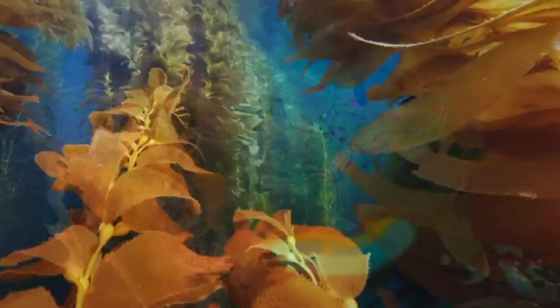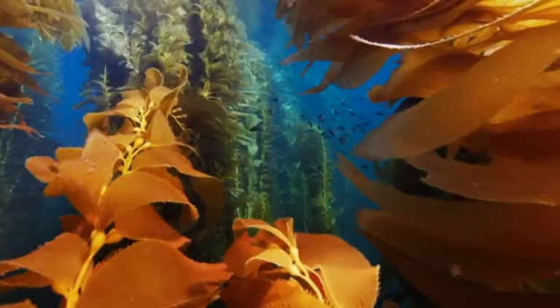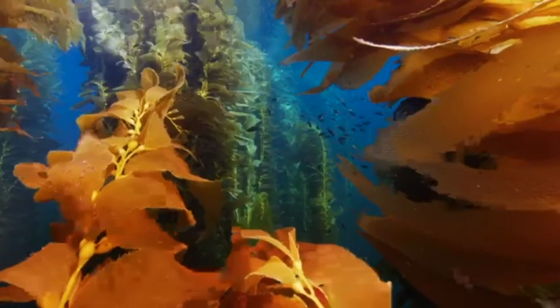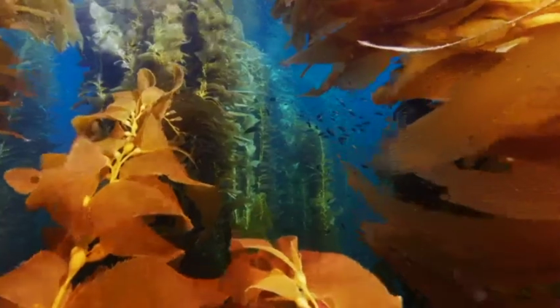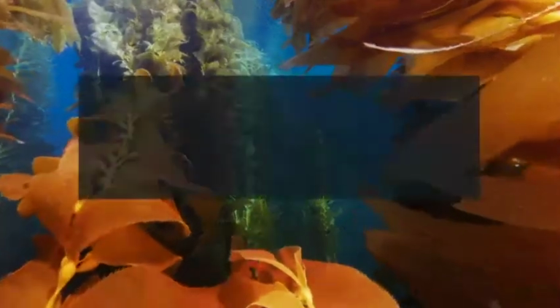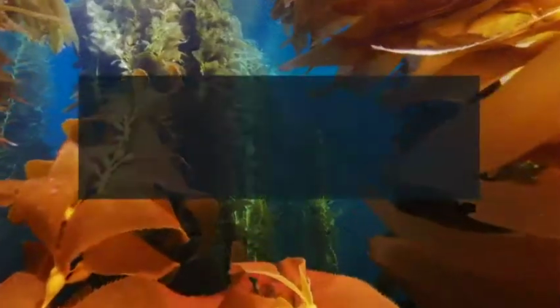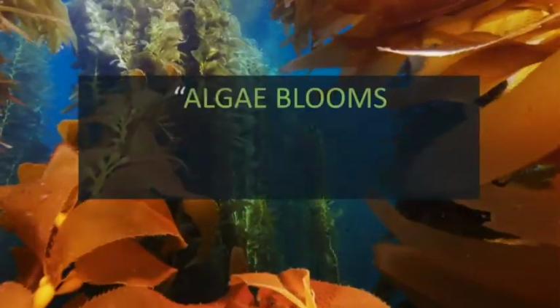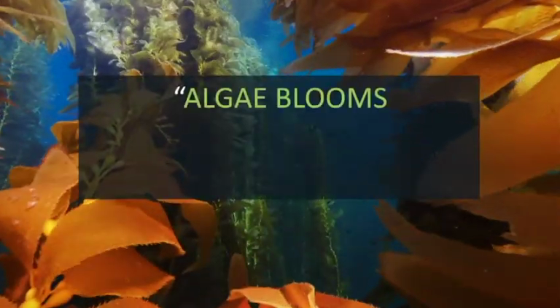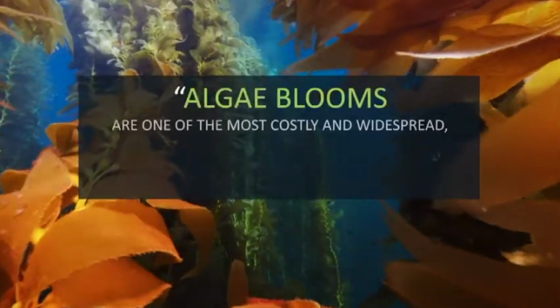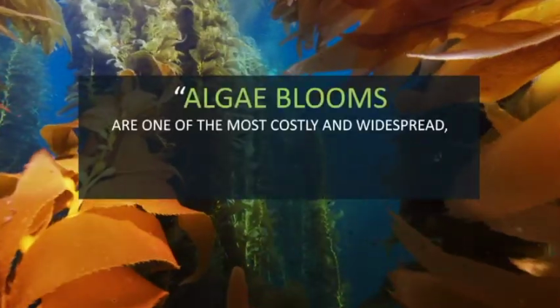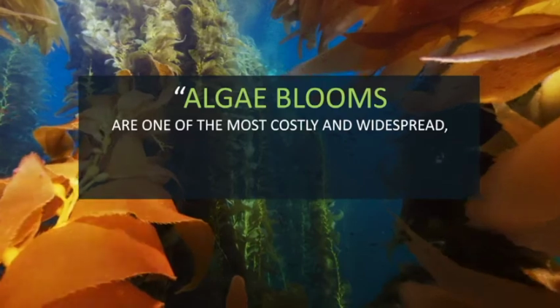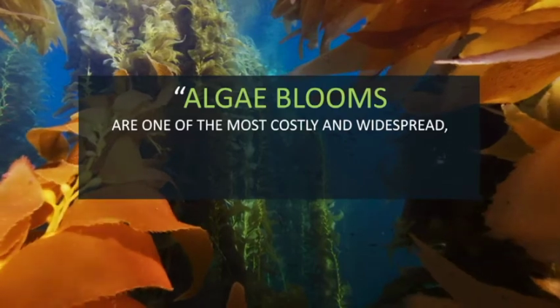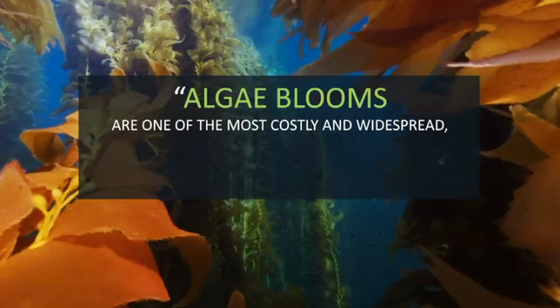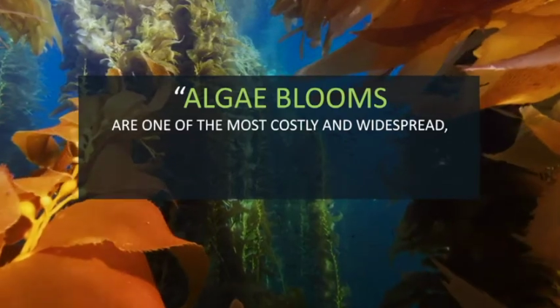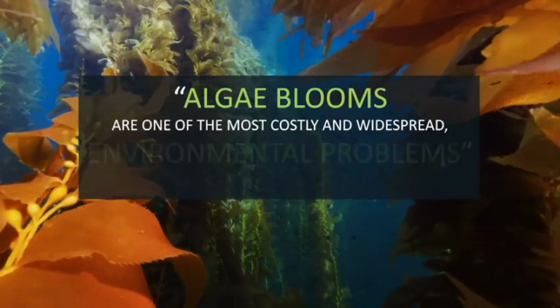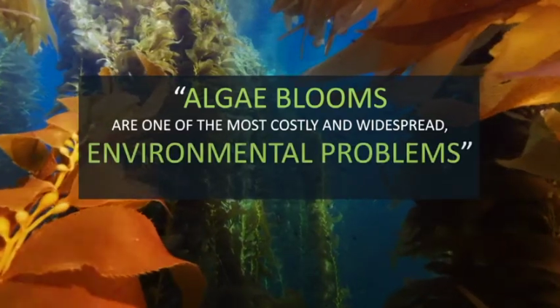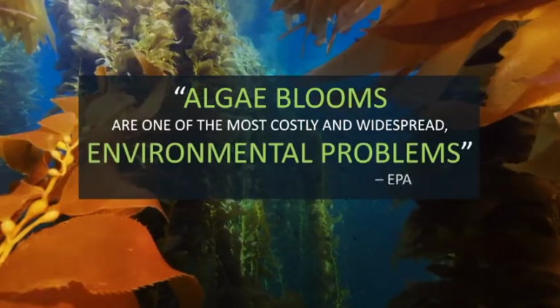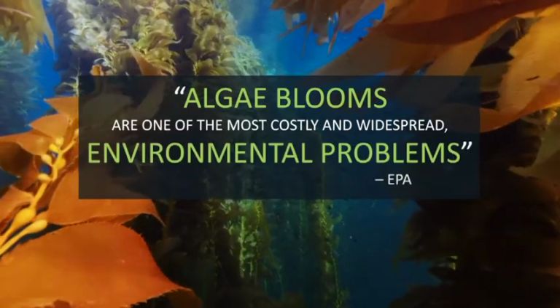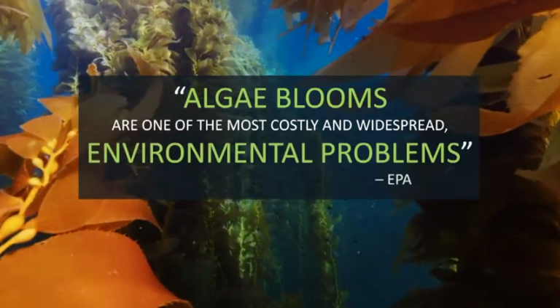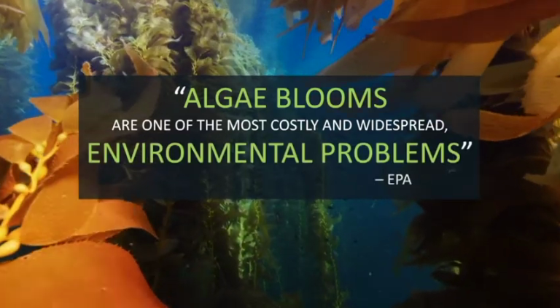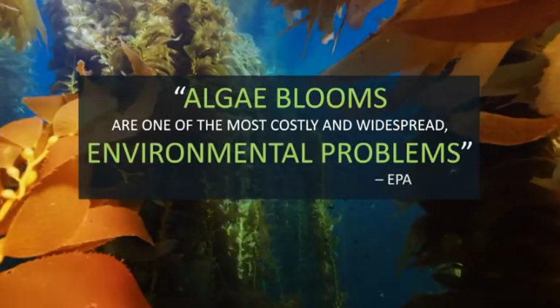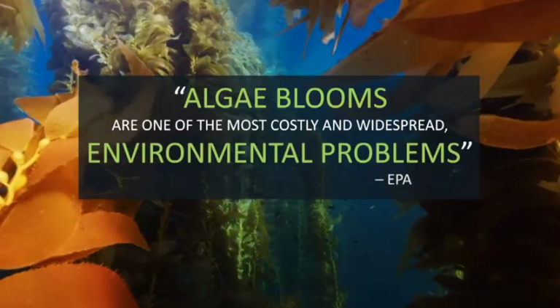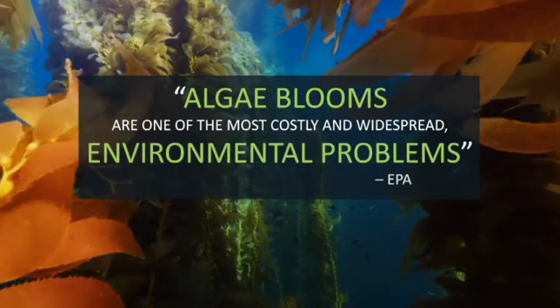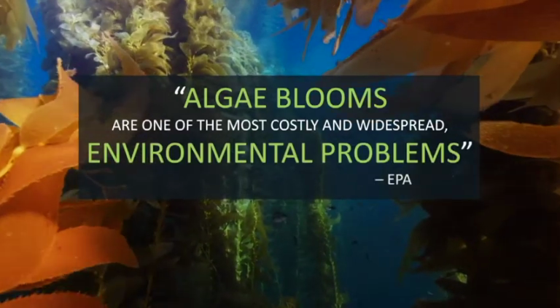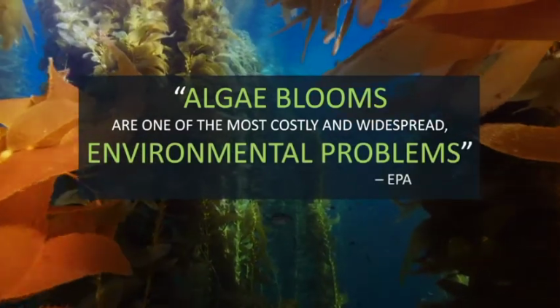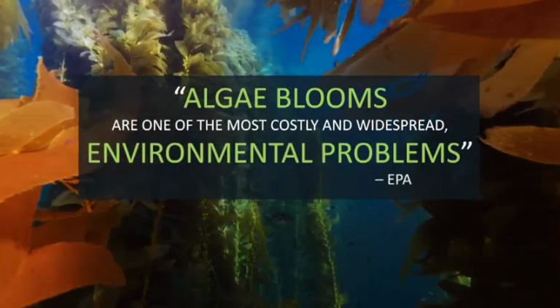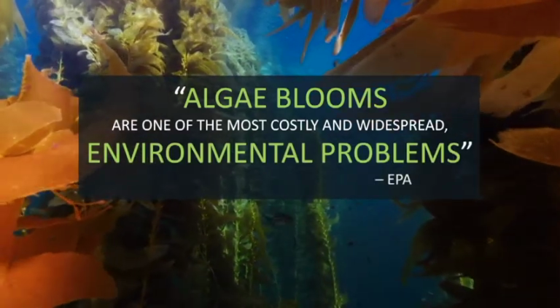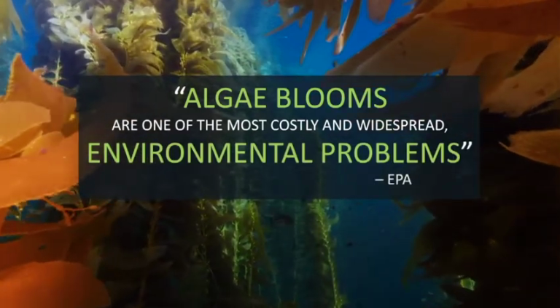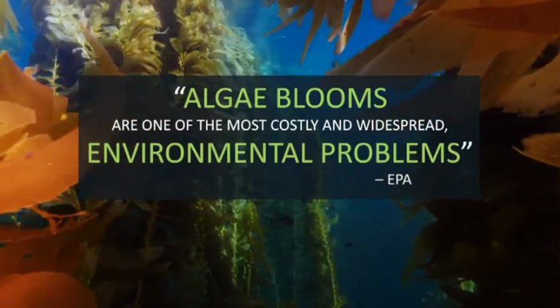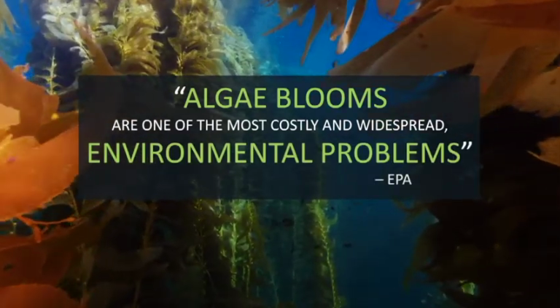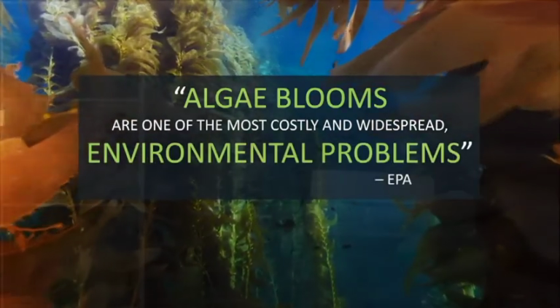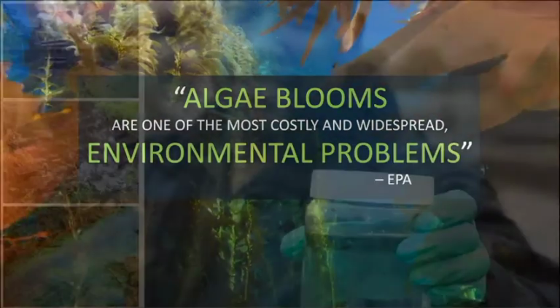According to the EPA, algae blooms are one of the most costly and widespread problems. In fact, it's a three to five billion dollar market.